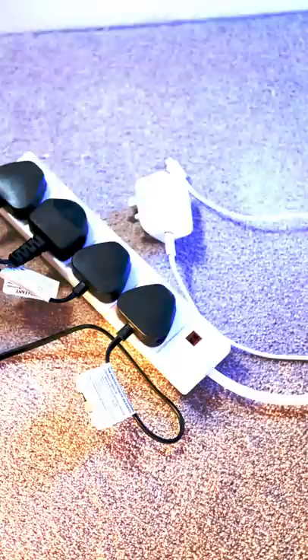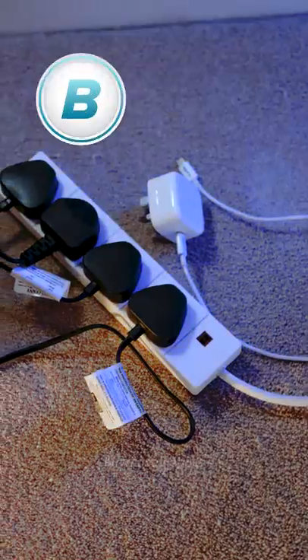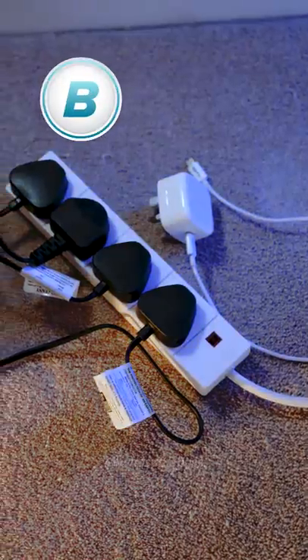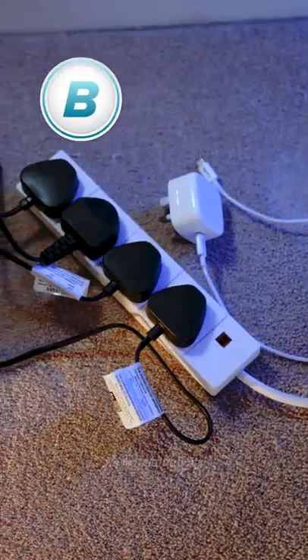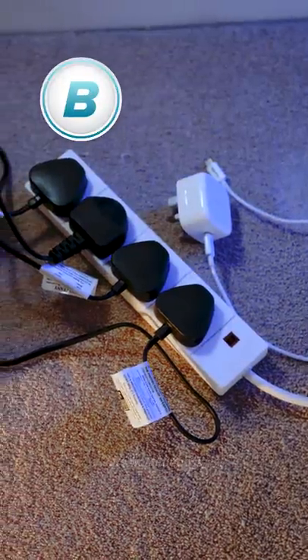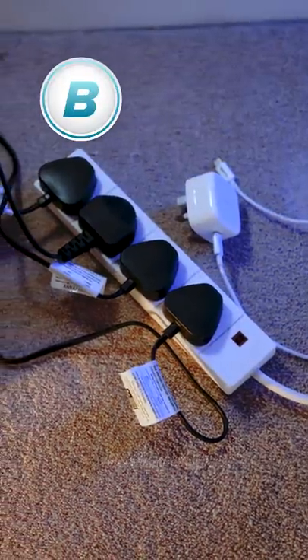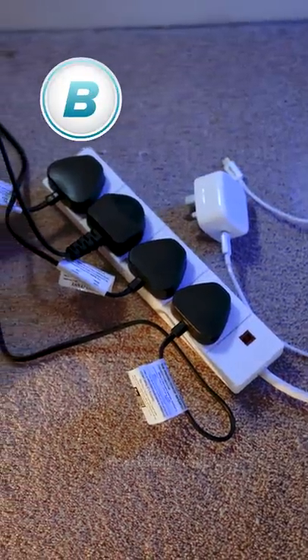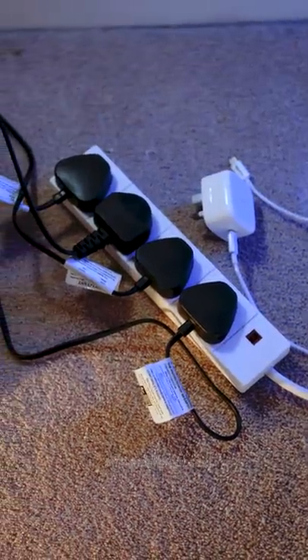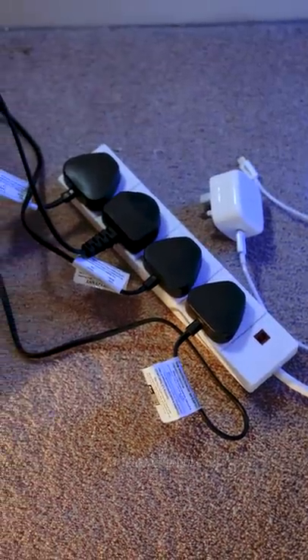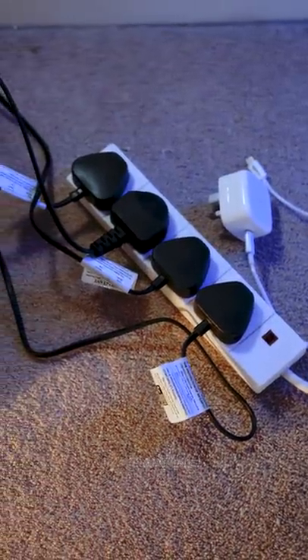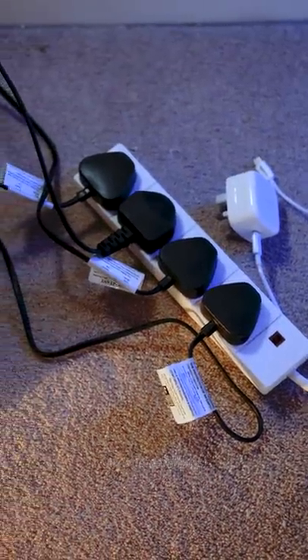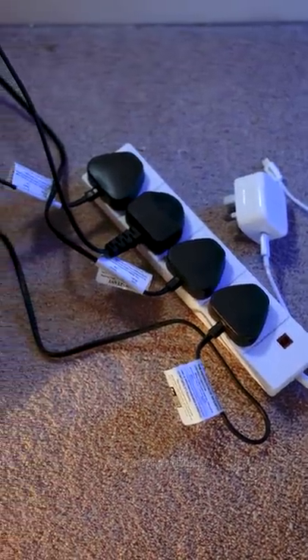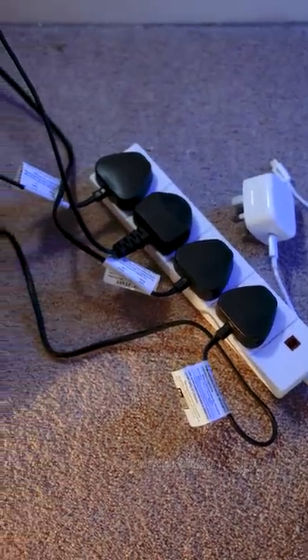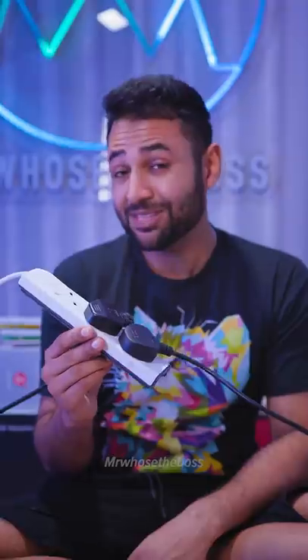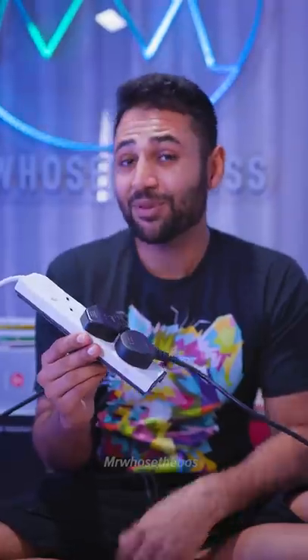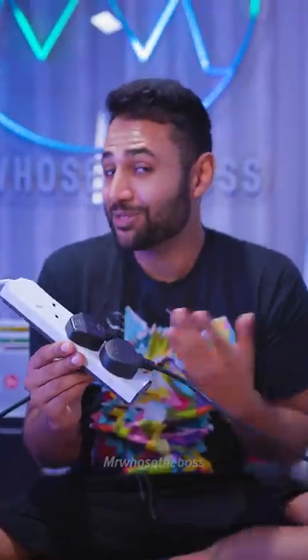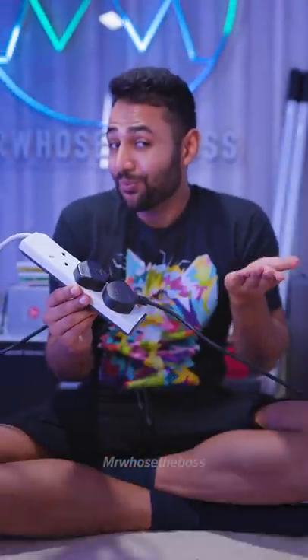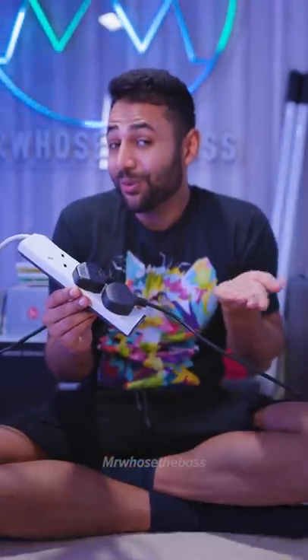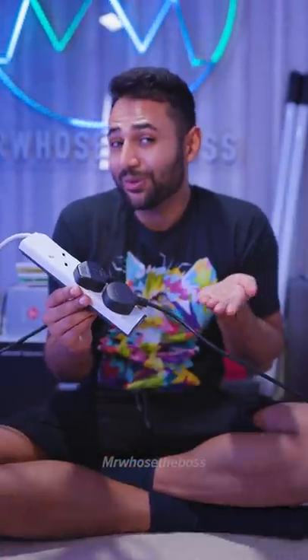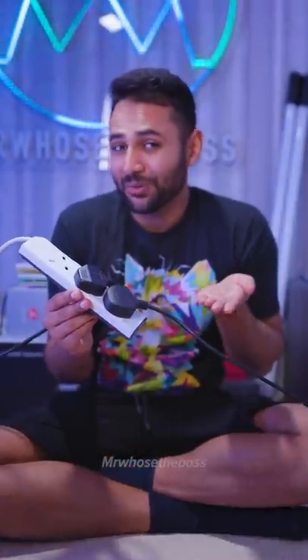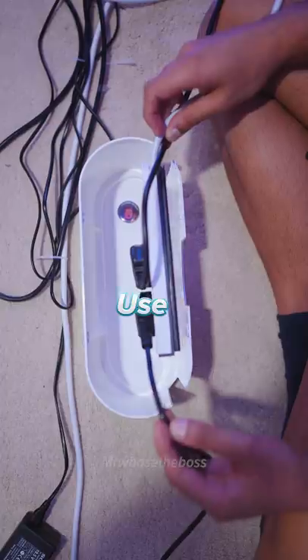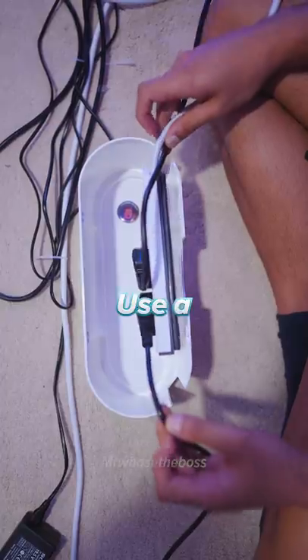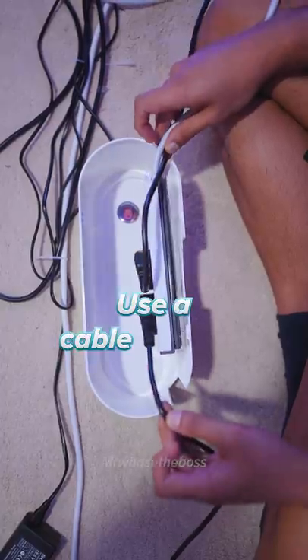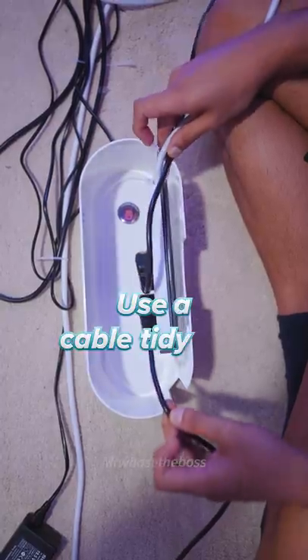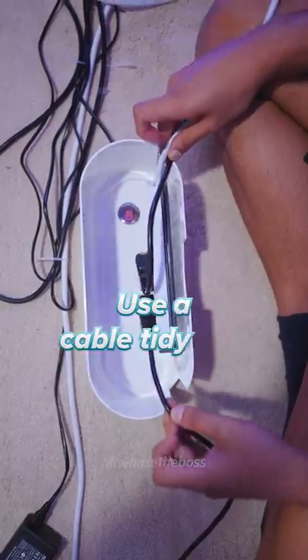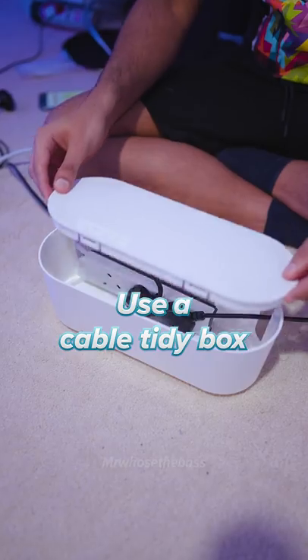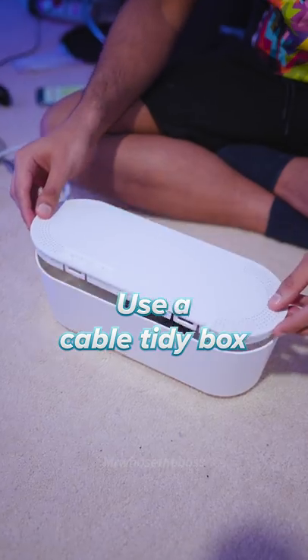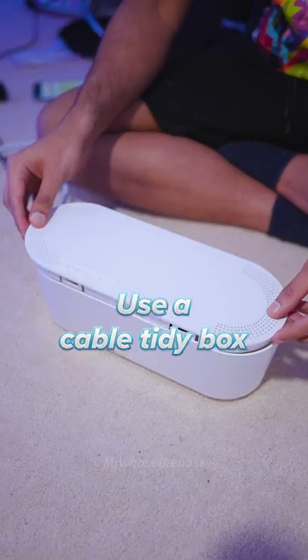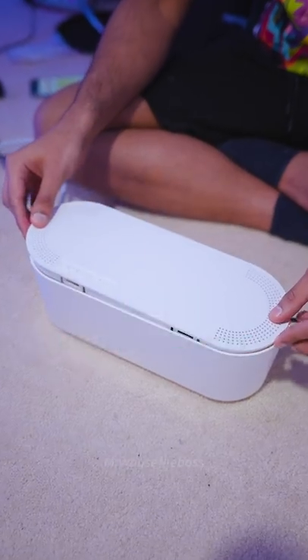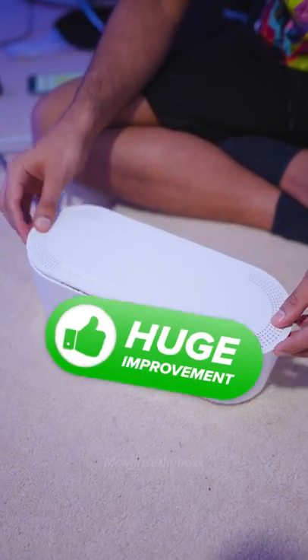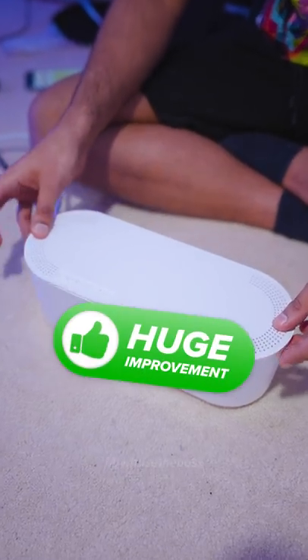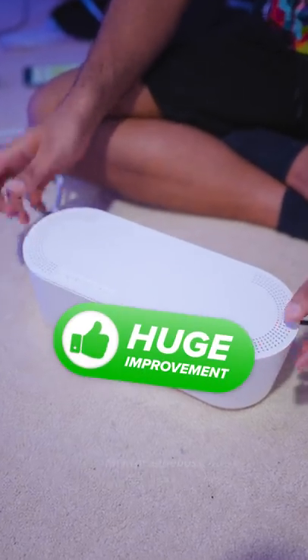B: If you have an ugly set of plugs on your floor — let's be honest, we all do — use a cable tidy box. Huge improvement.